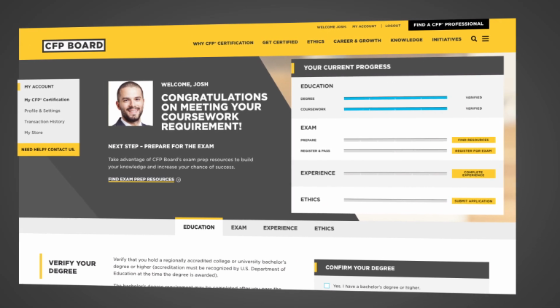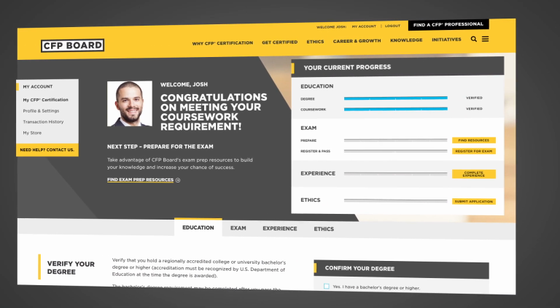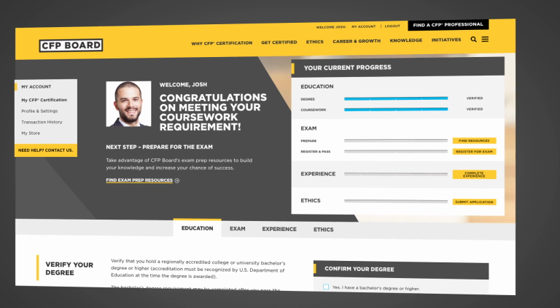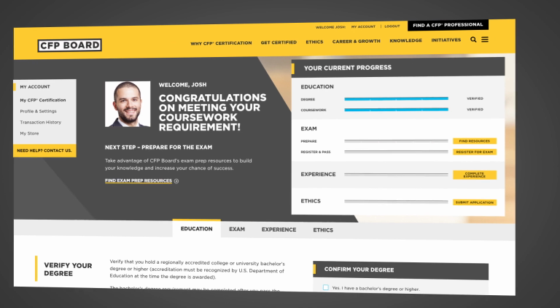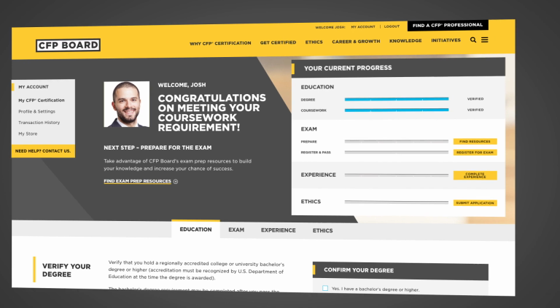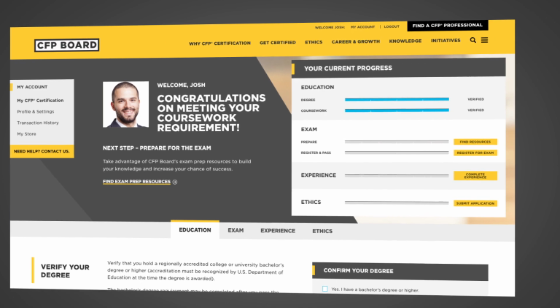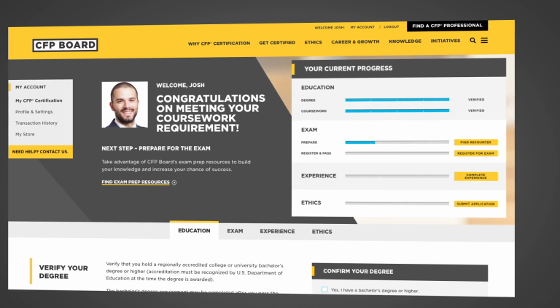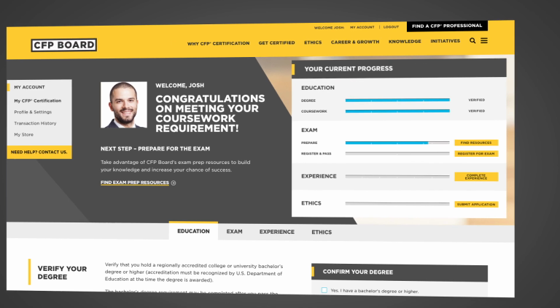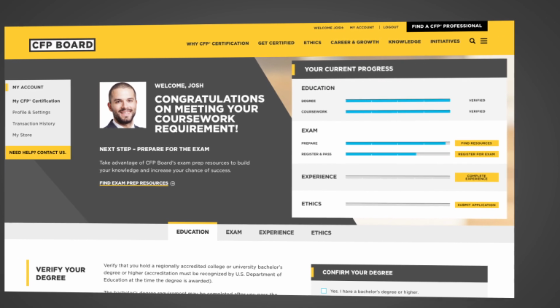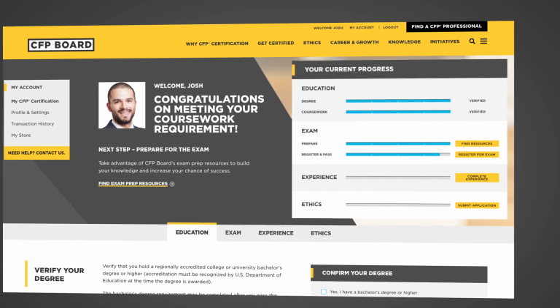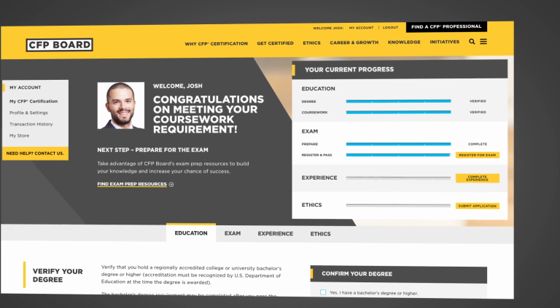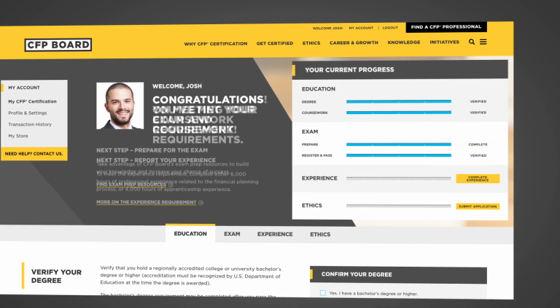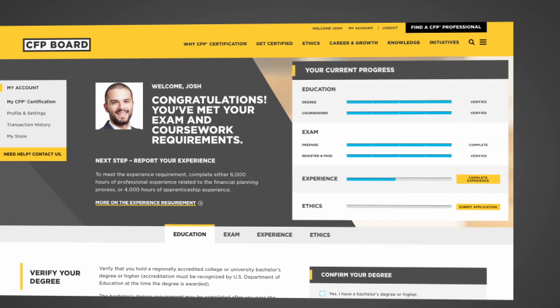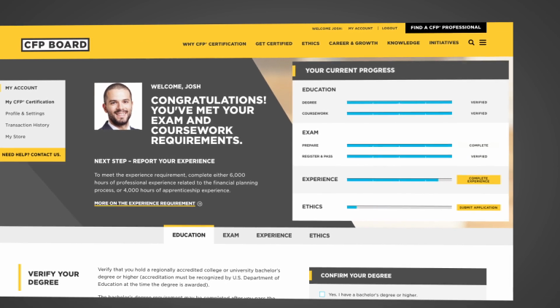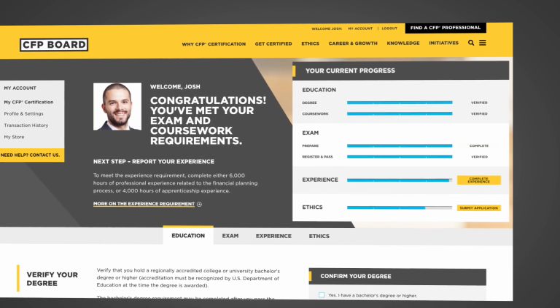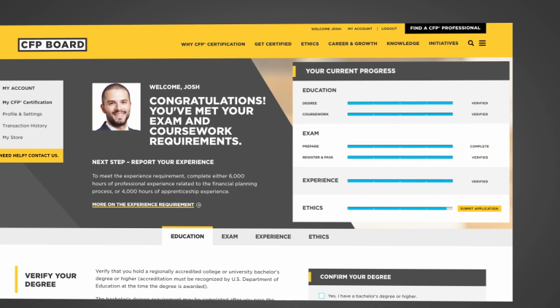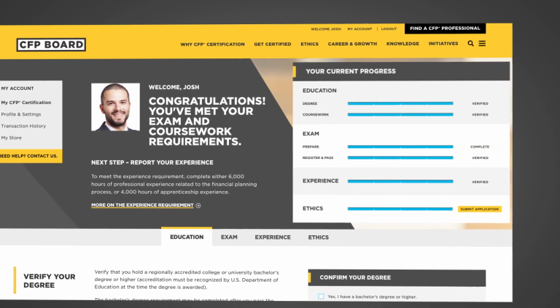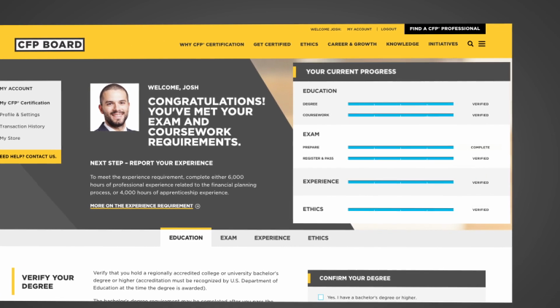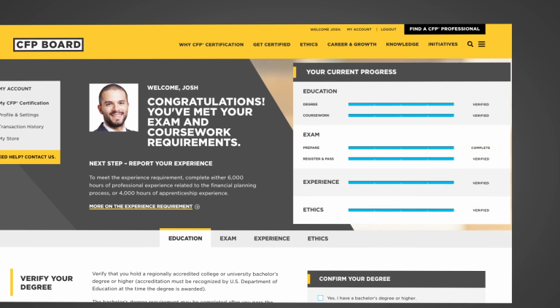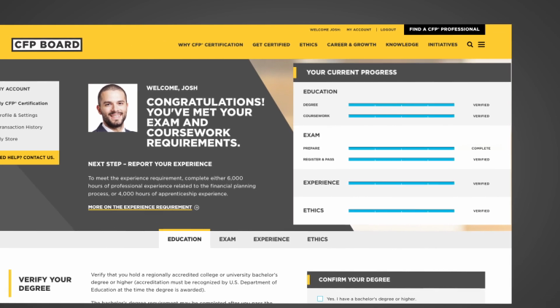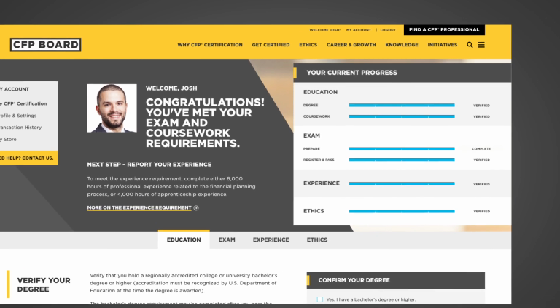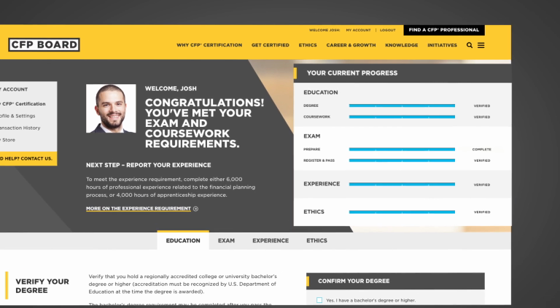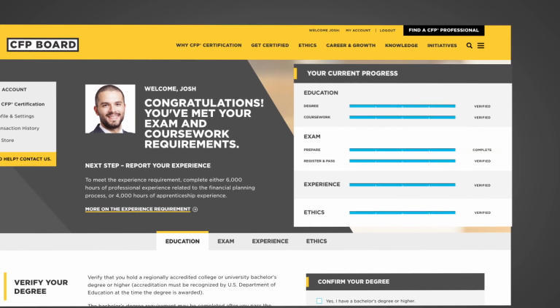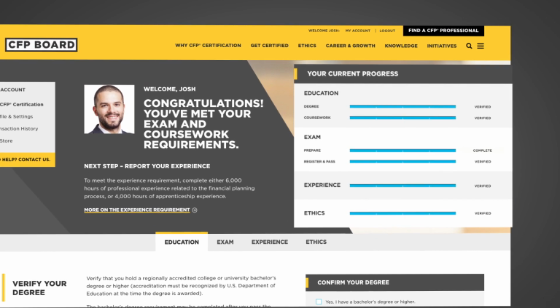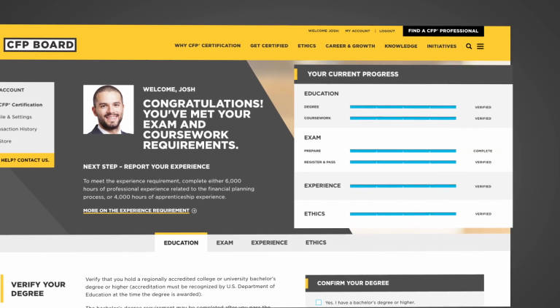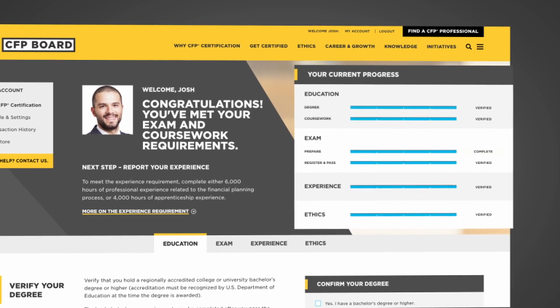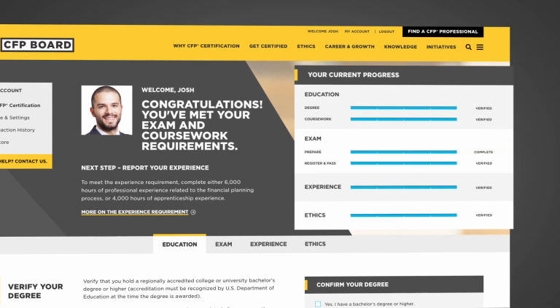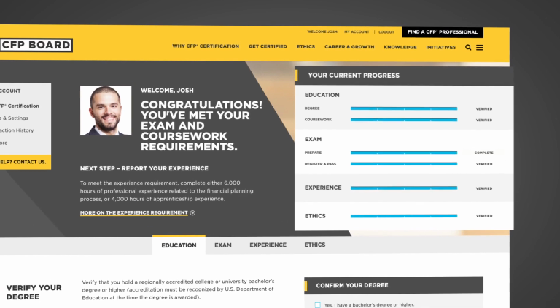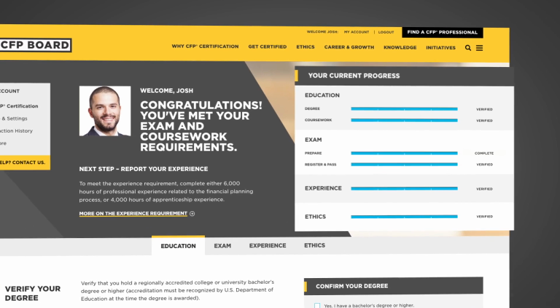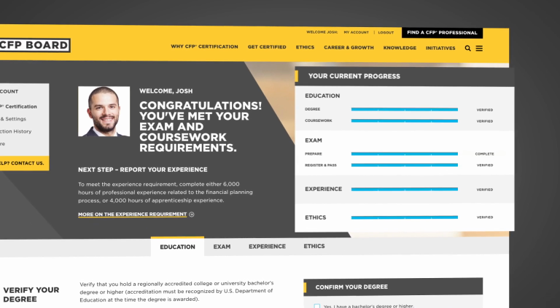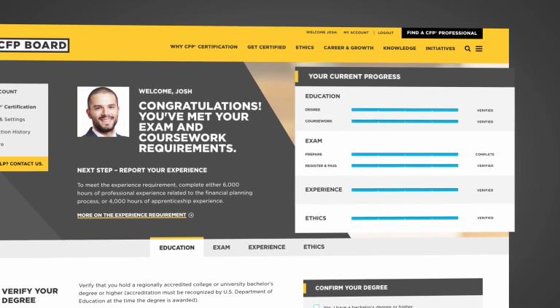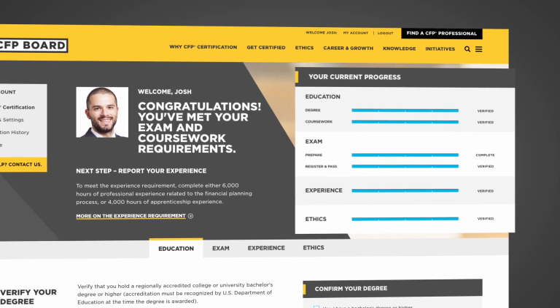From the beginning of your certification journey until the end, so you can always stay focused on your big goals.